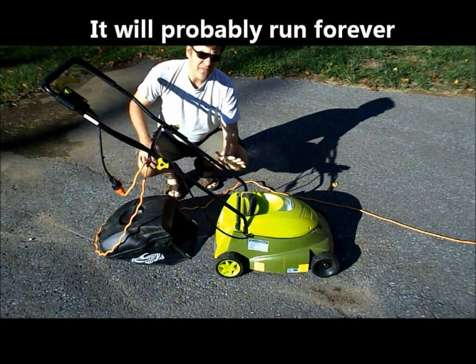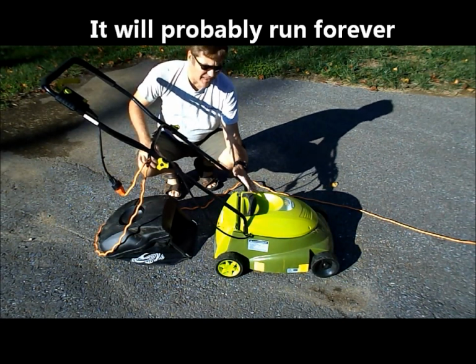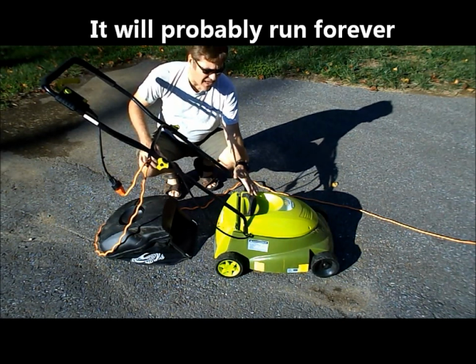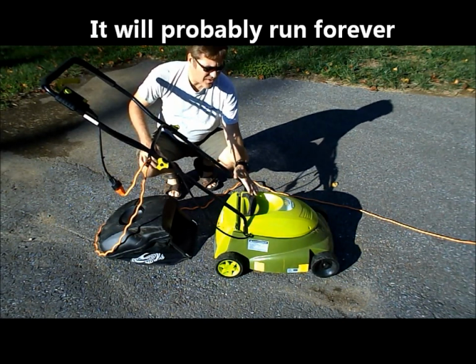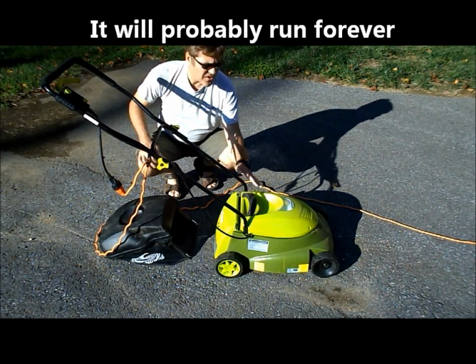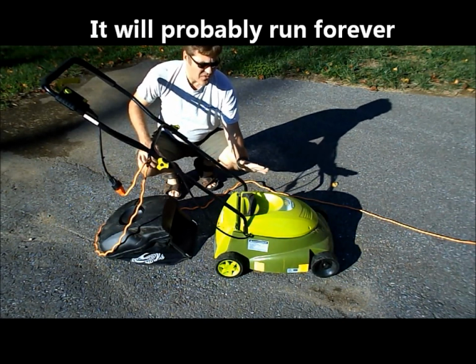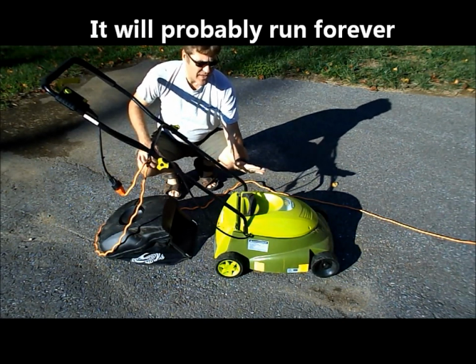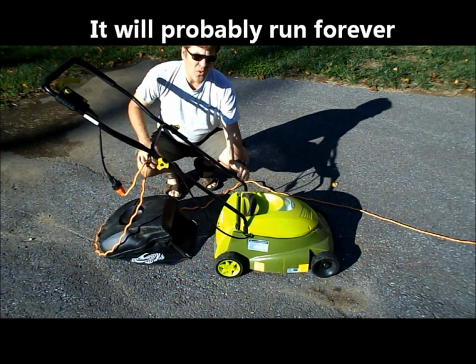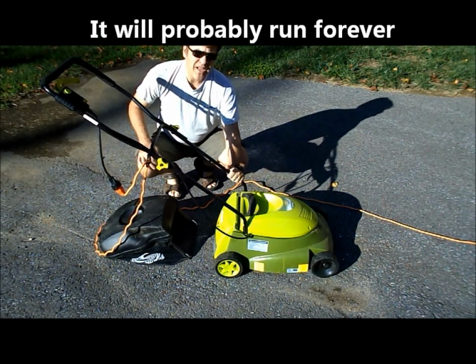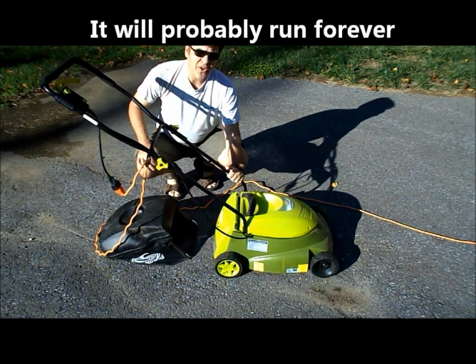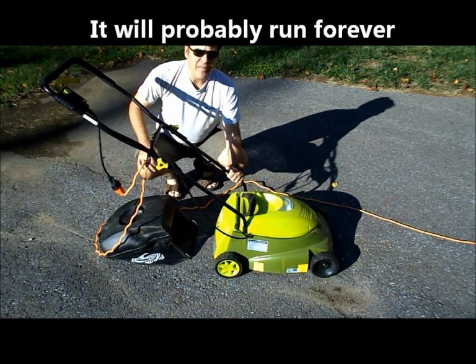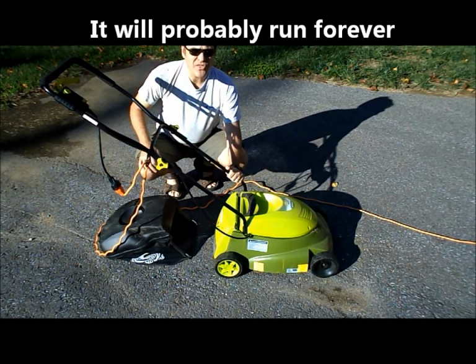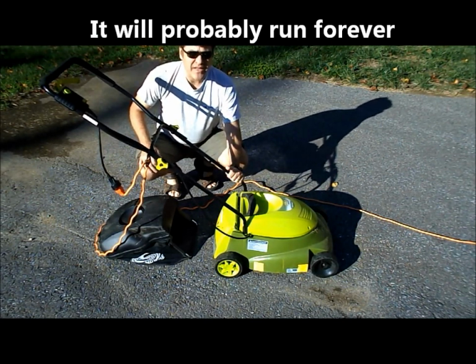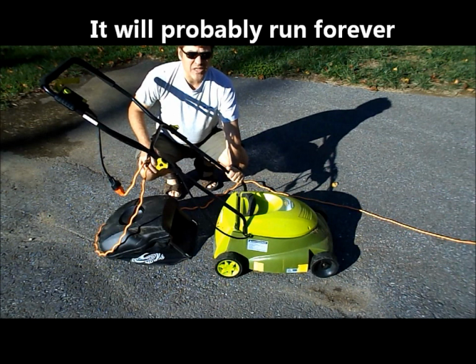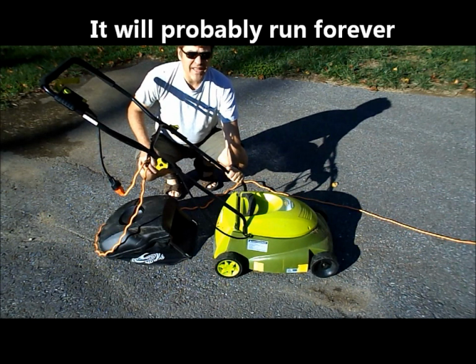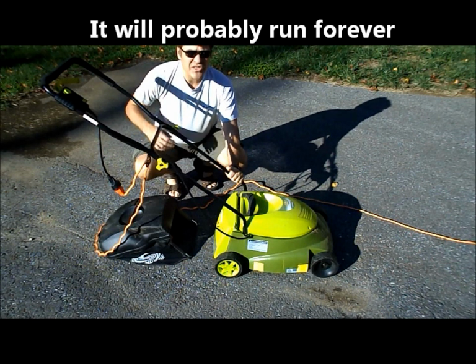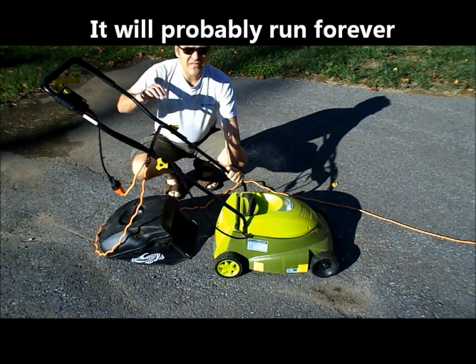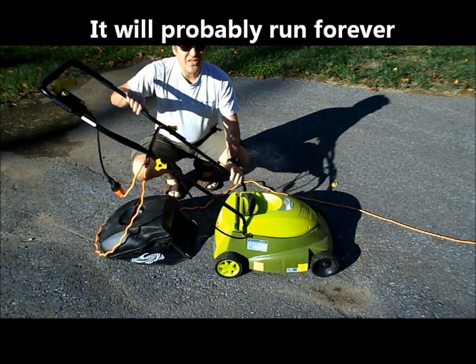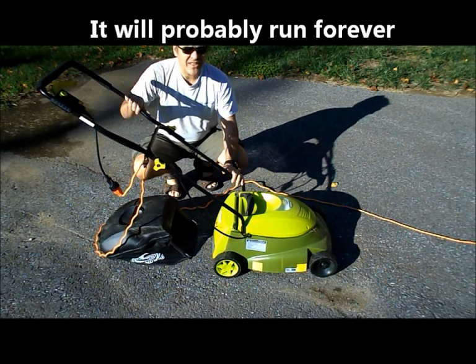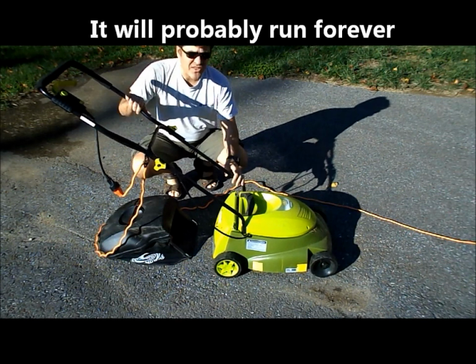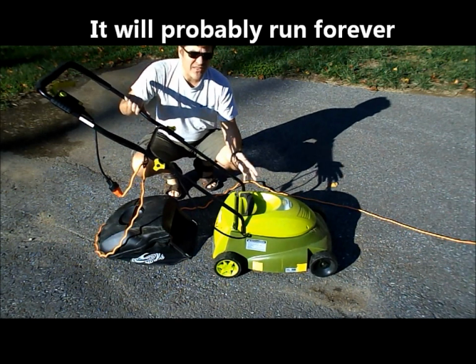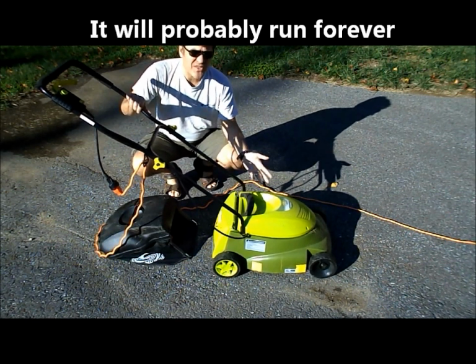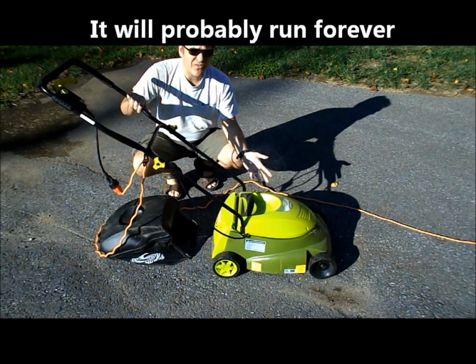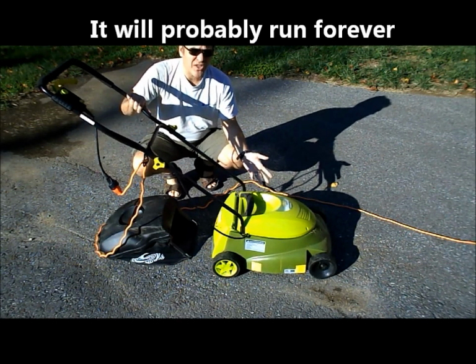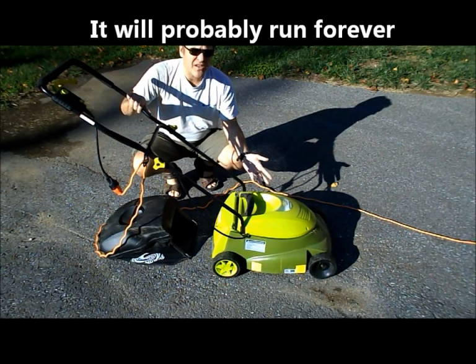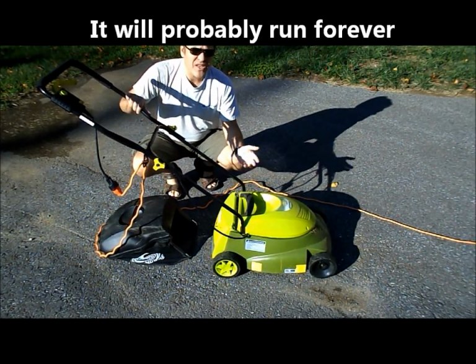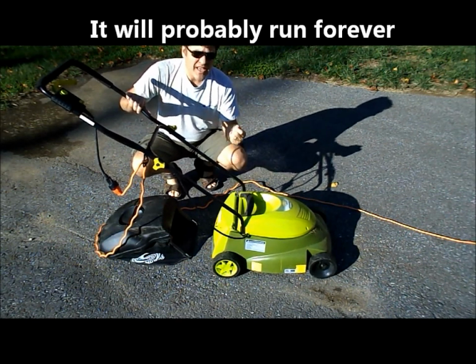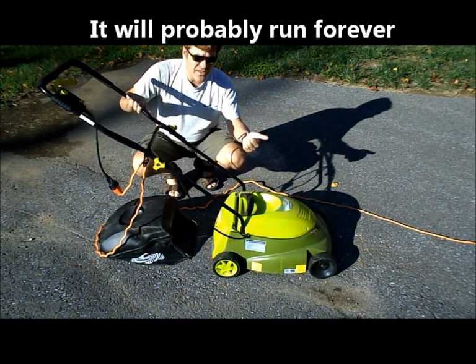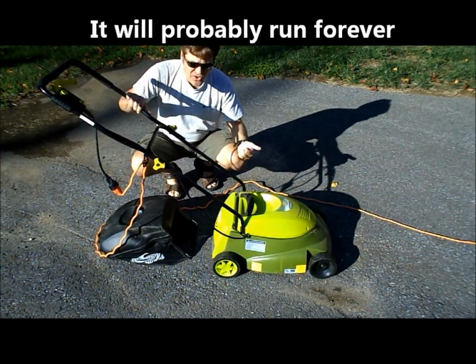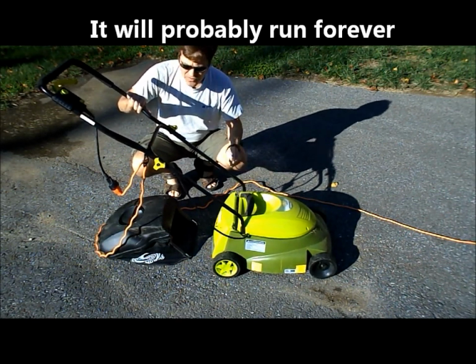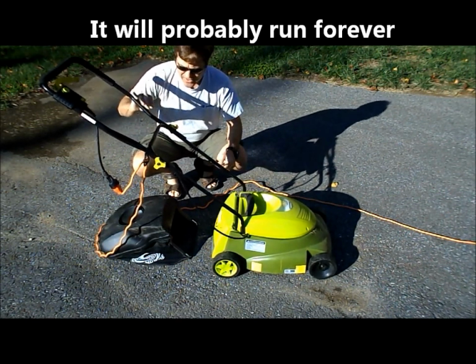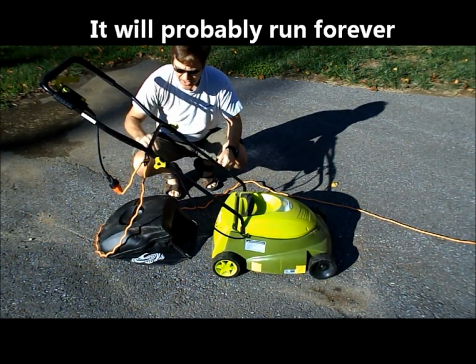For an electric mower, they're not very loud, they don't weigh very much, they're inexpensive, and you can let this sit for several years and it'll turn right on.